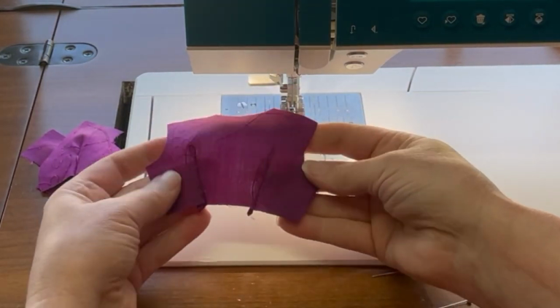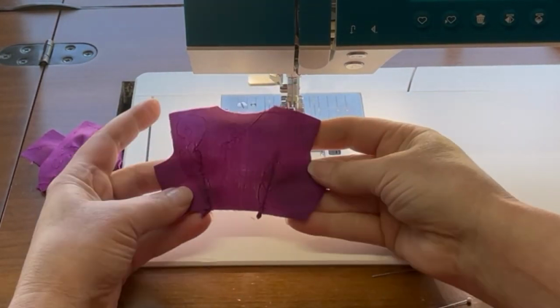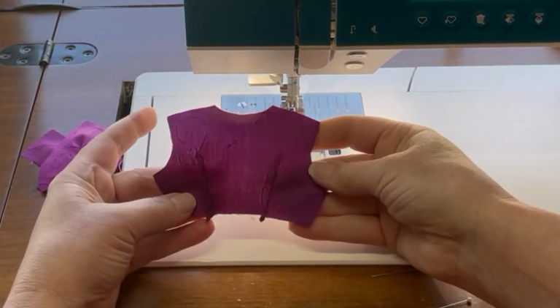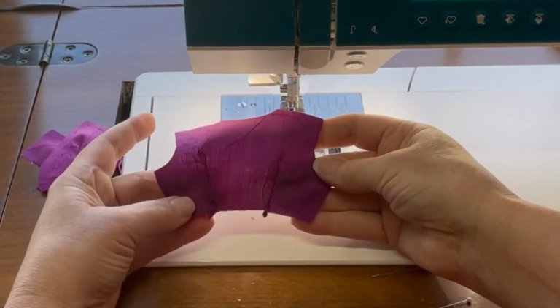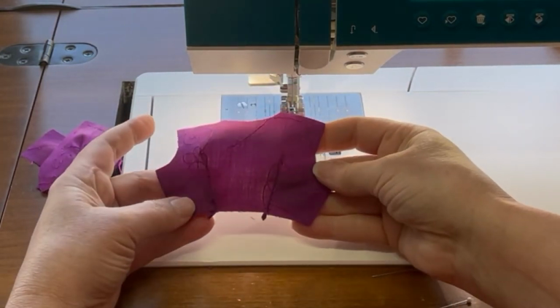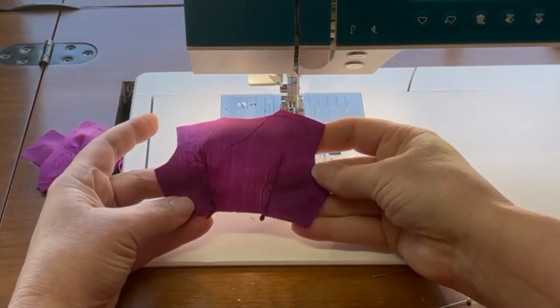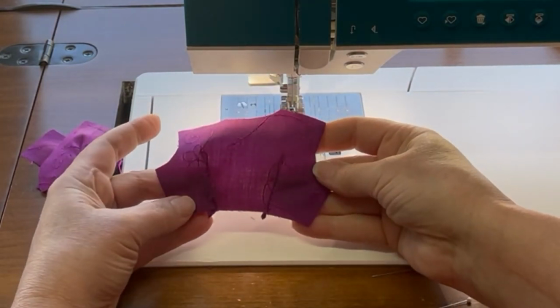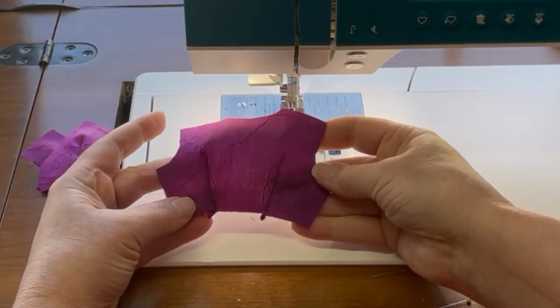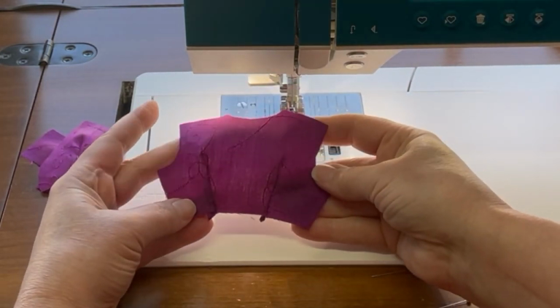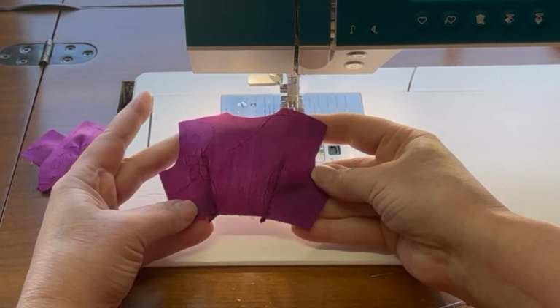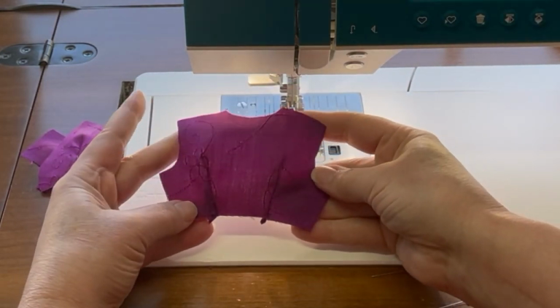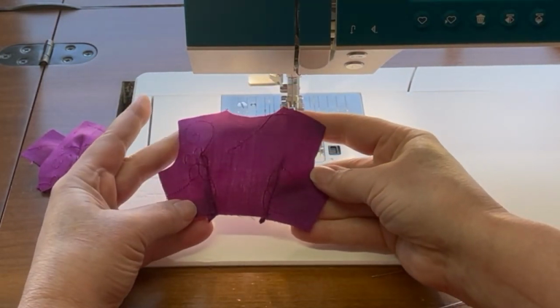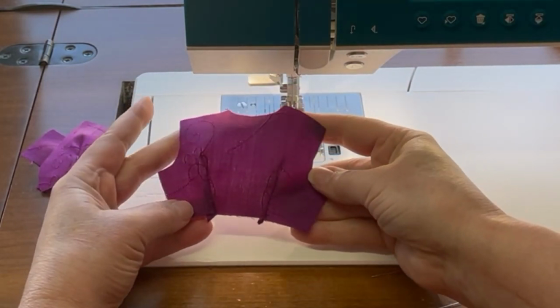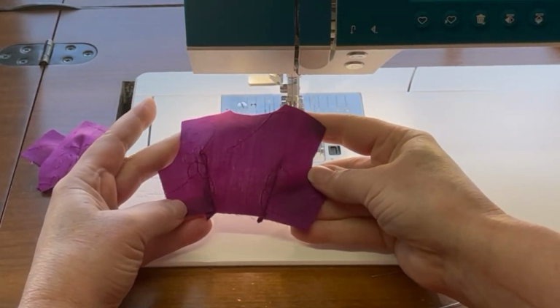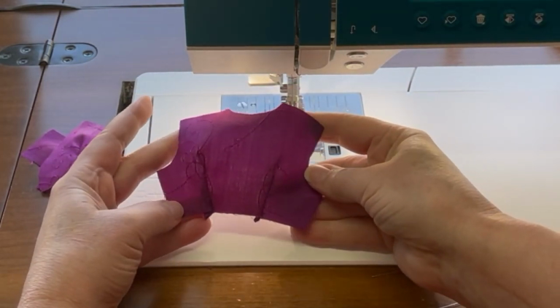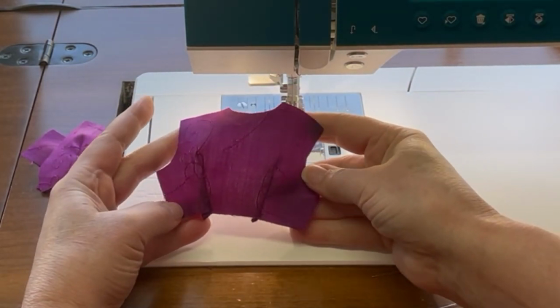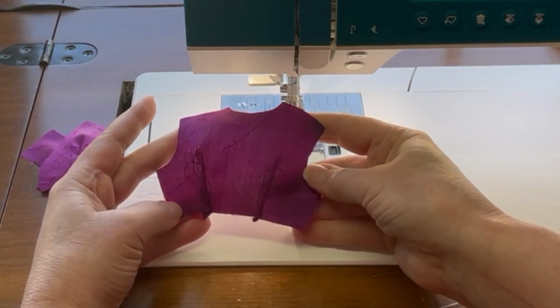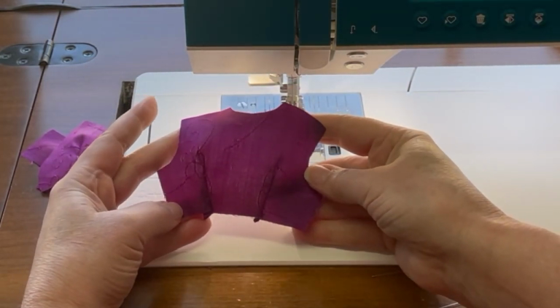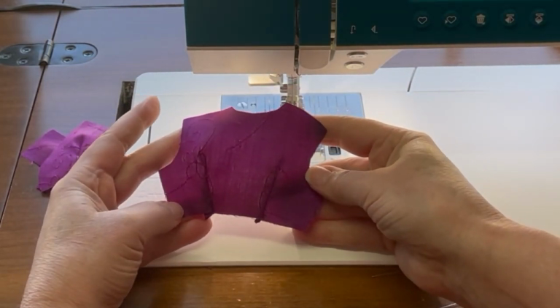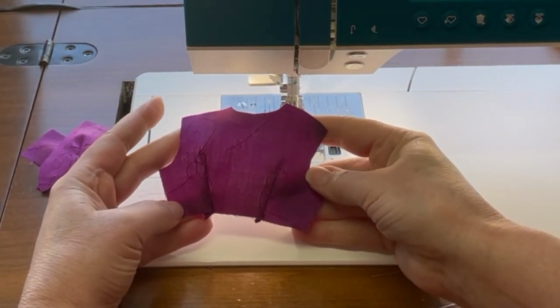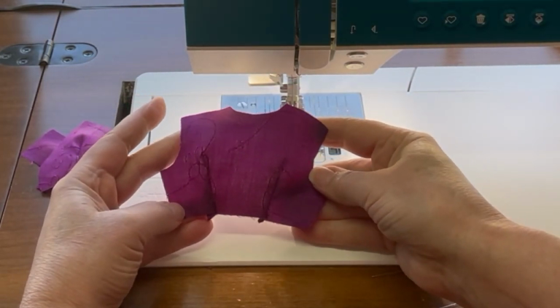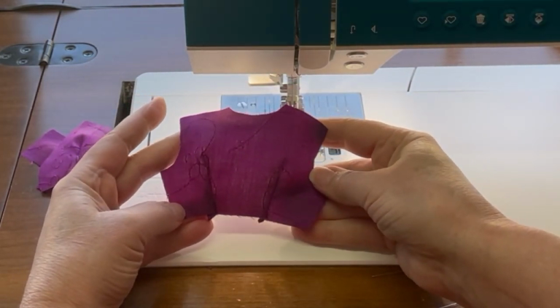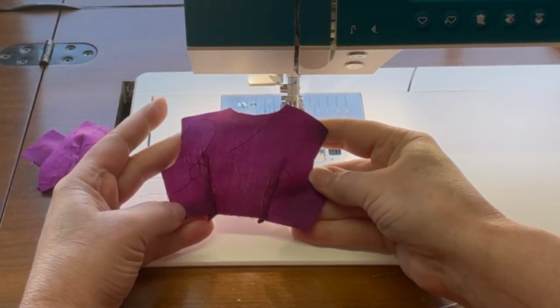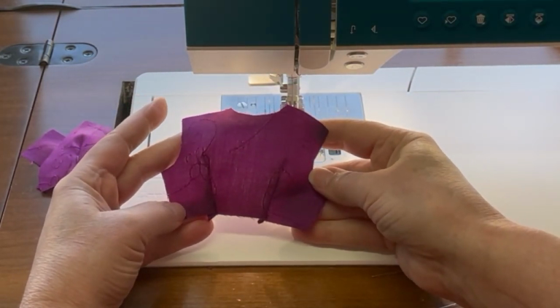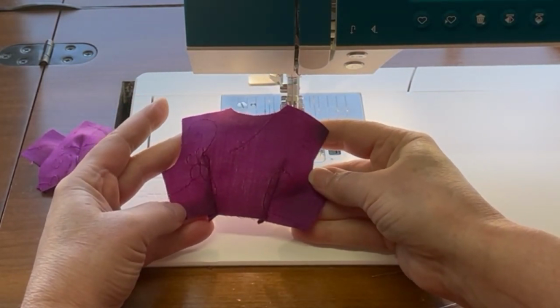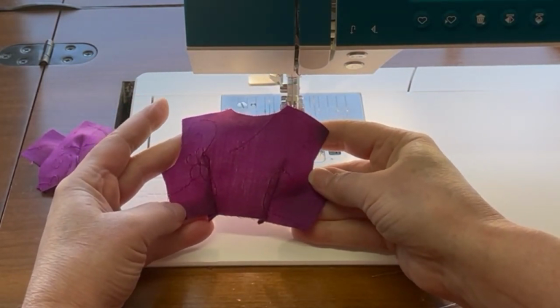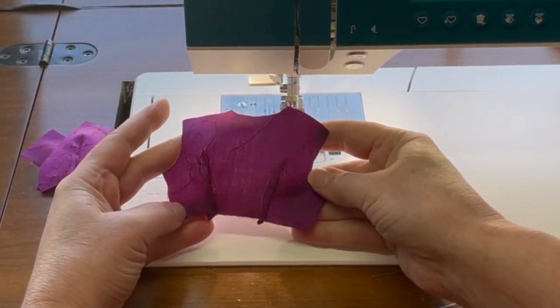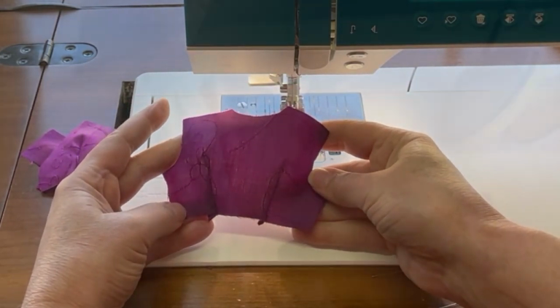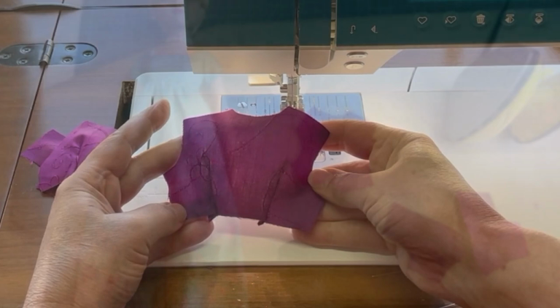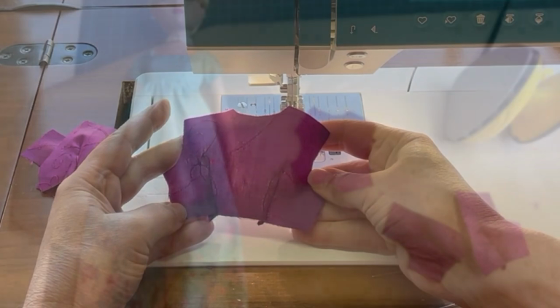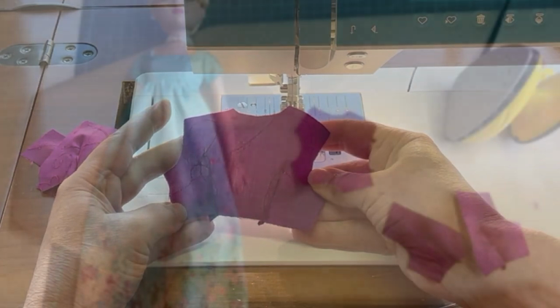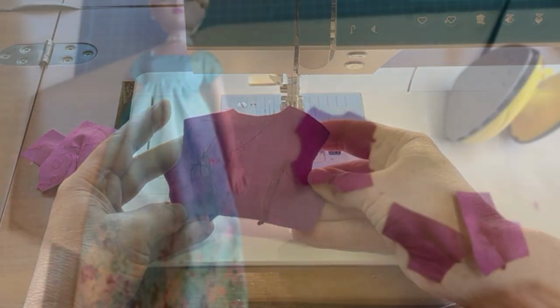We're going to press those darts to the side and then get the front and the back of the bodice sewn together at the shoulder seams.